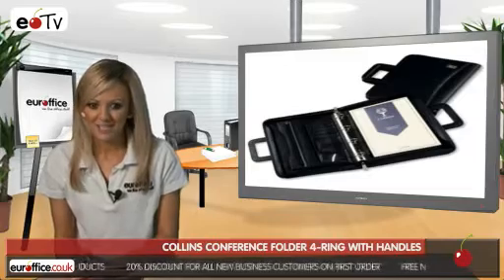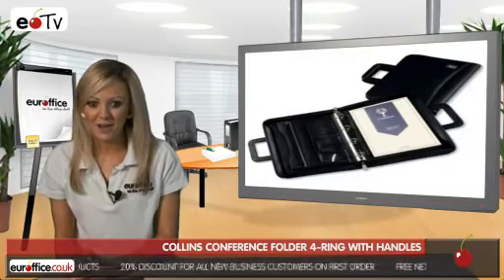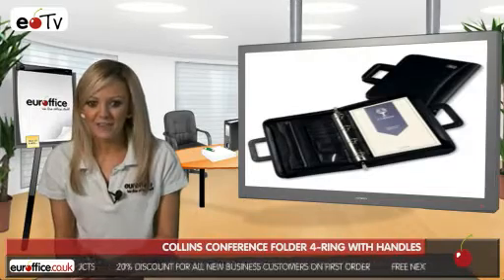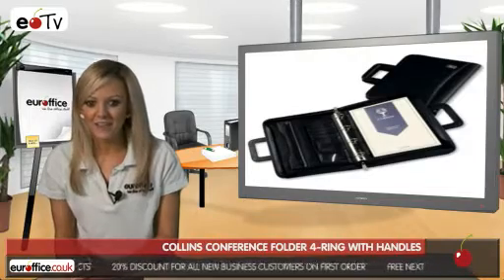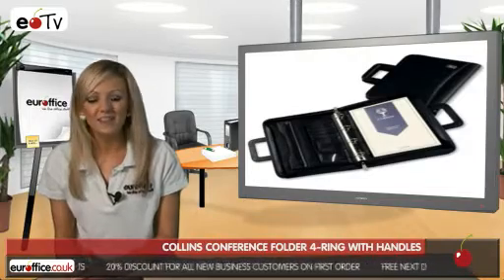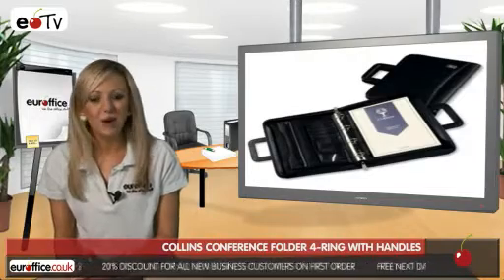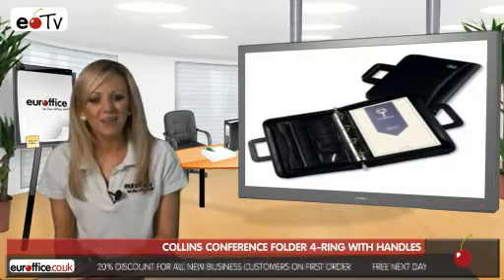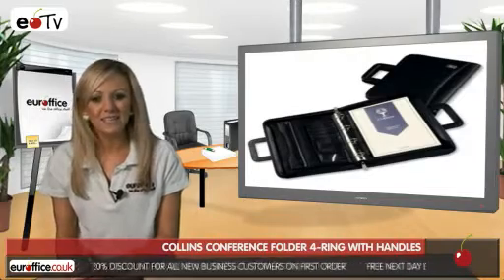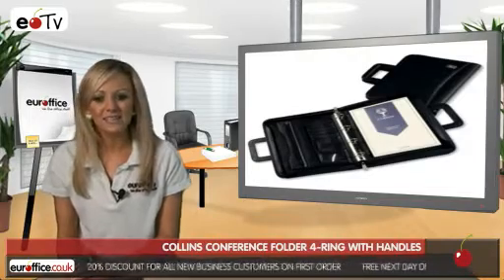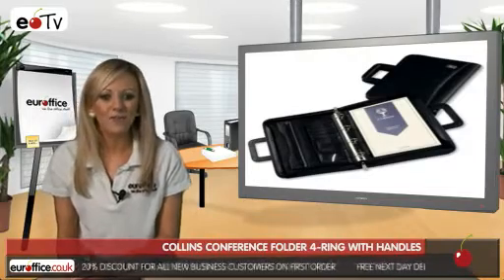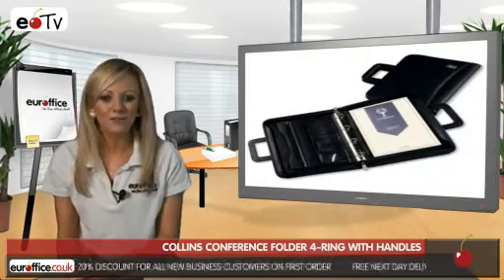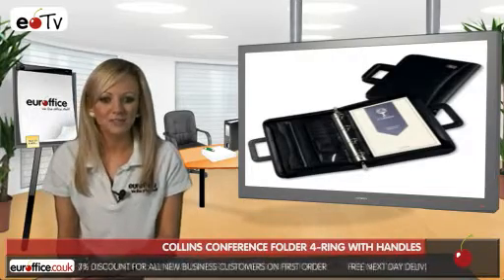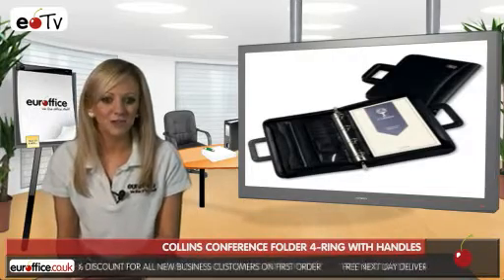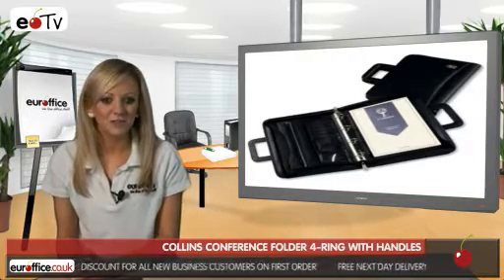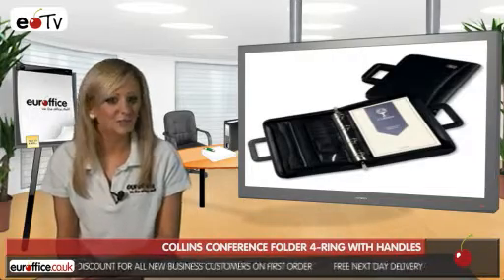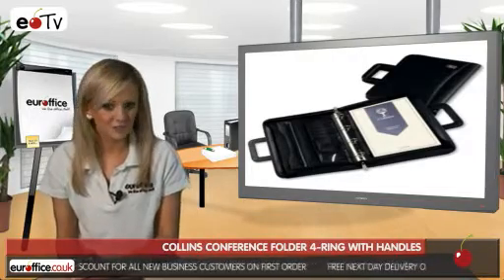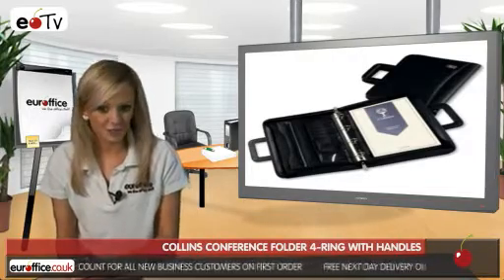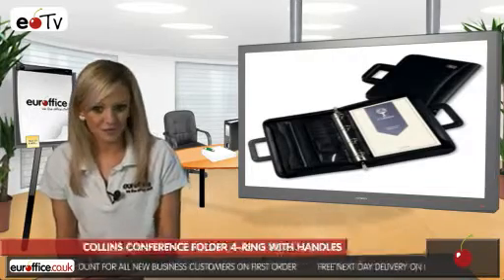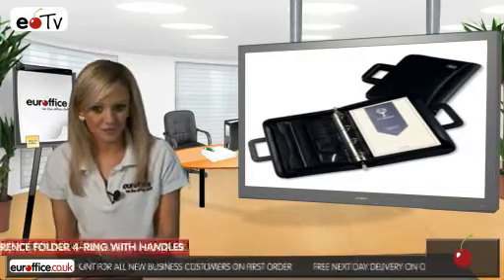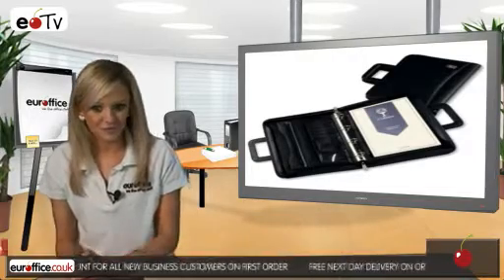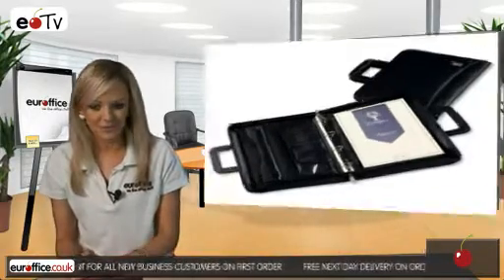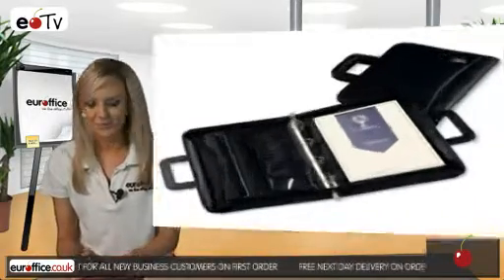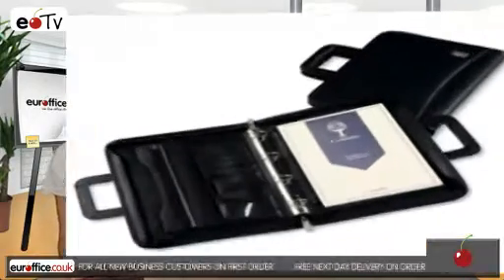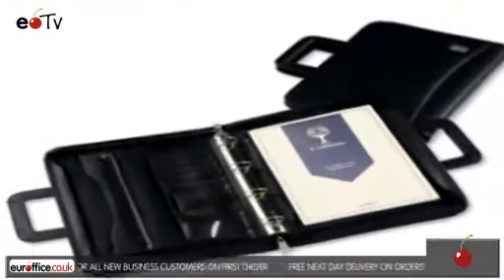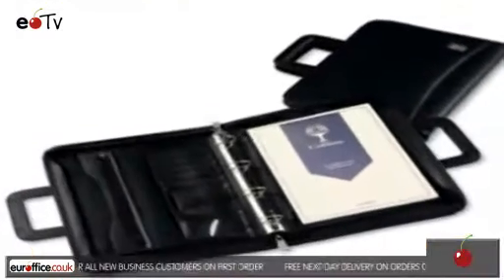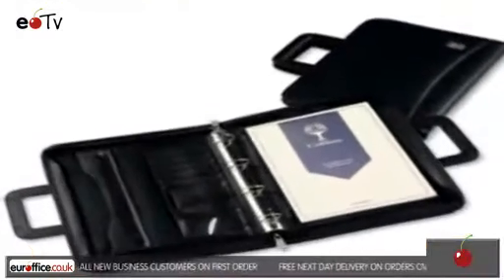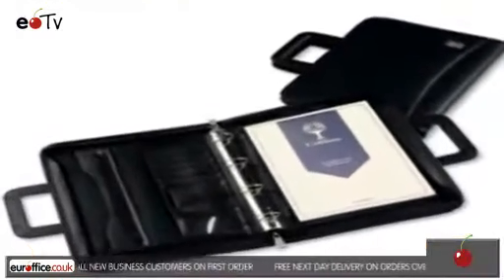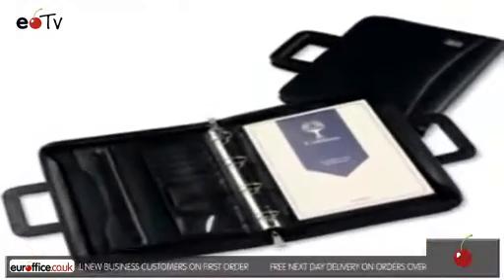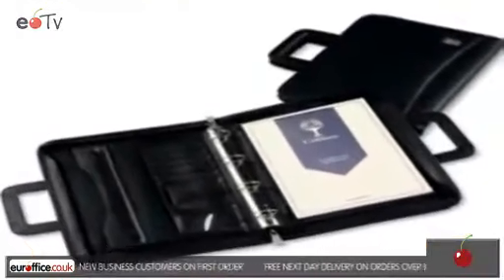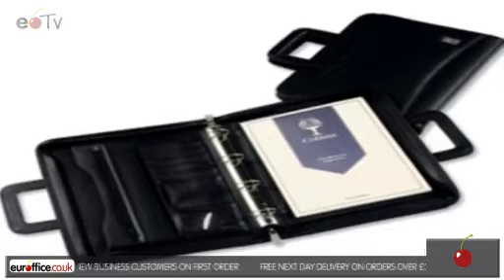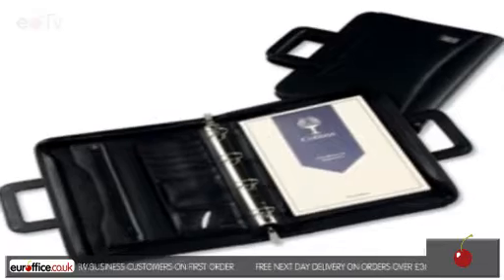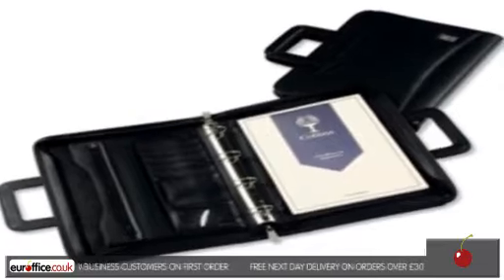So why not get the Collins Conference Folder from EuroOffice, because we just love office stuff.